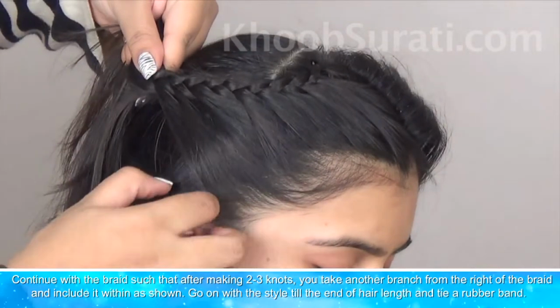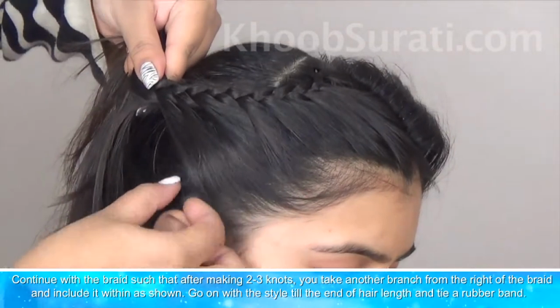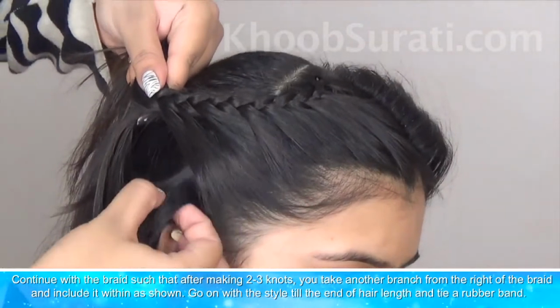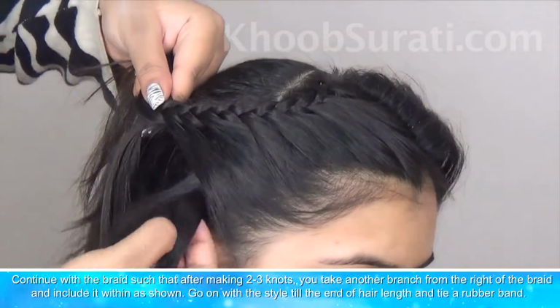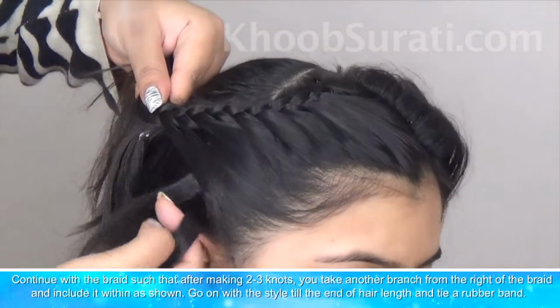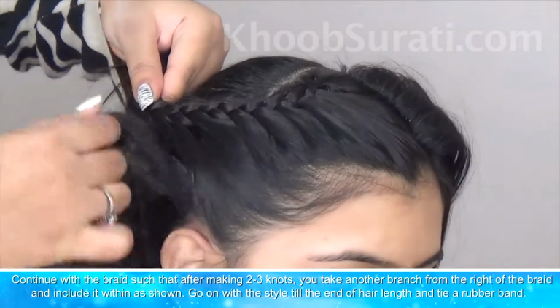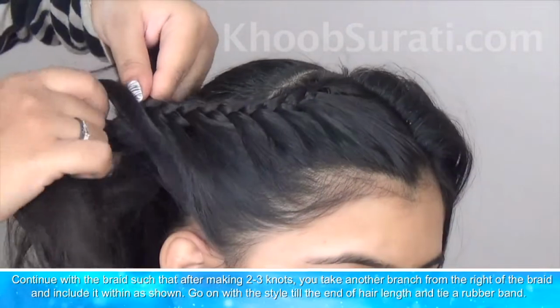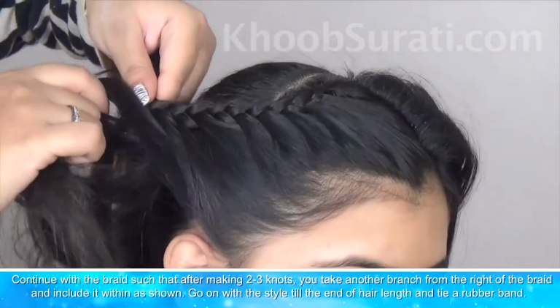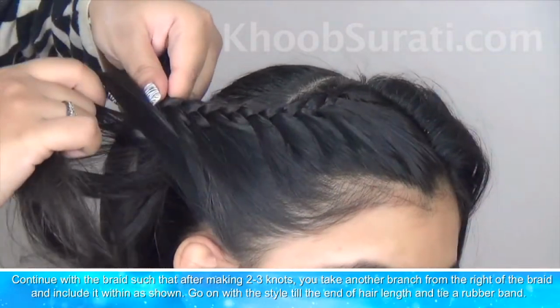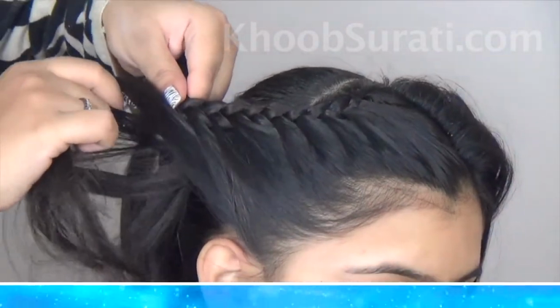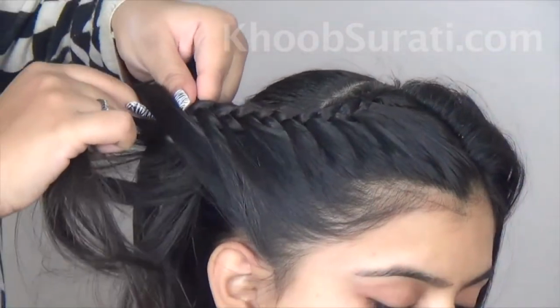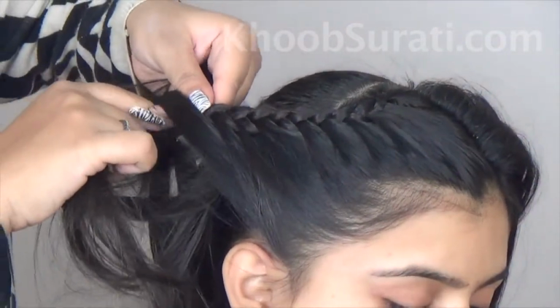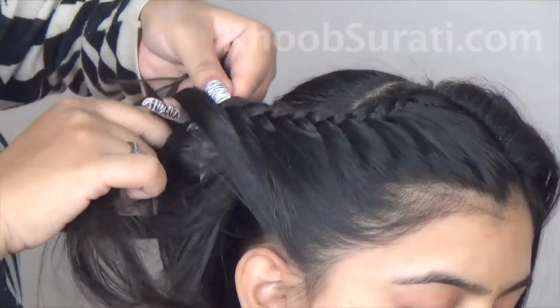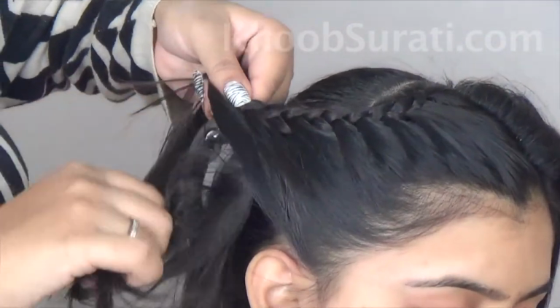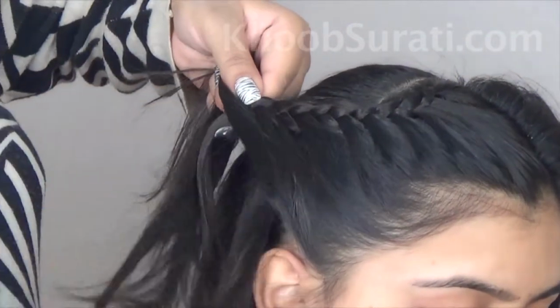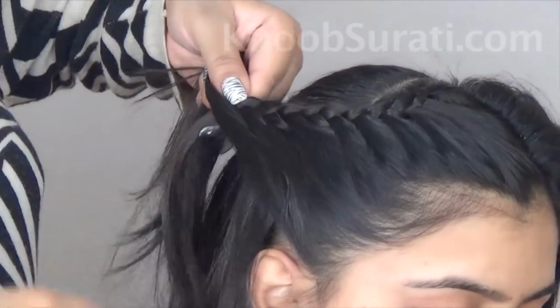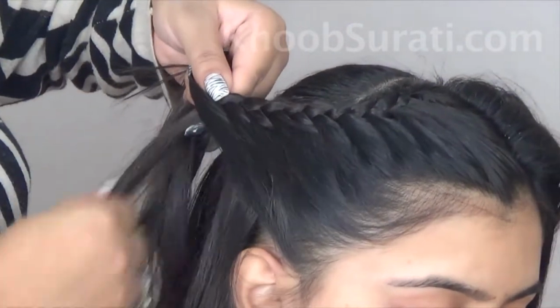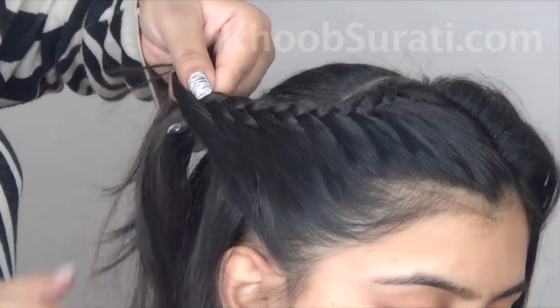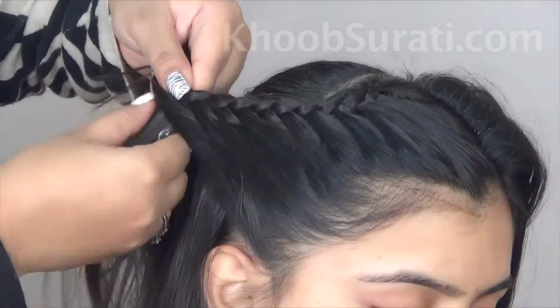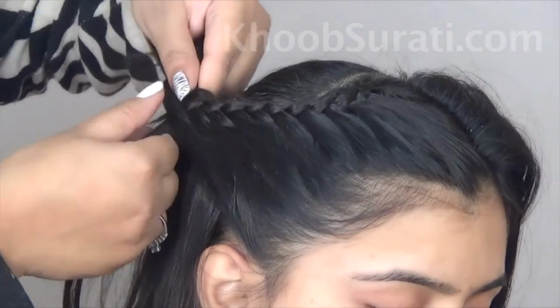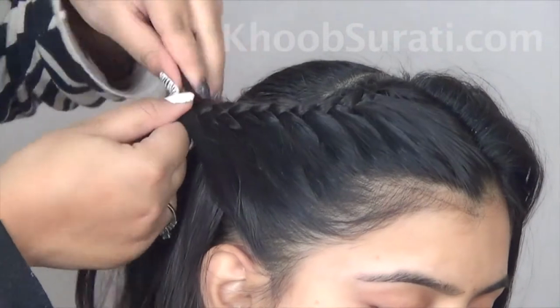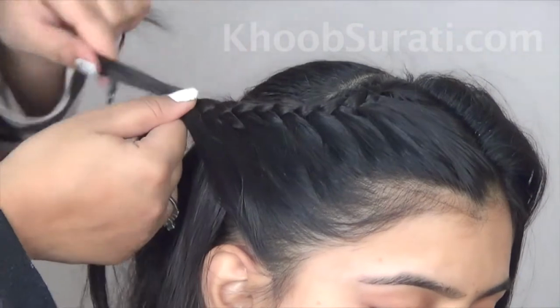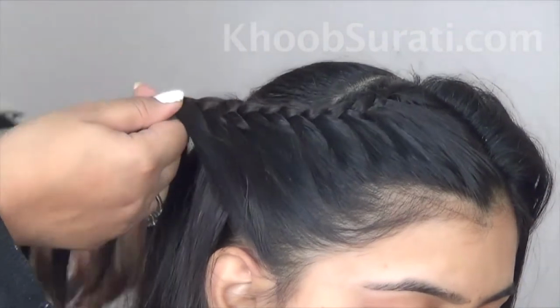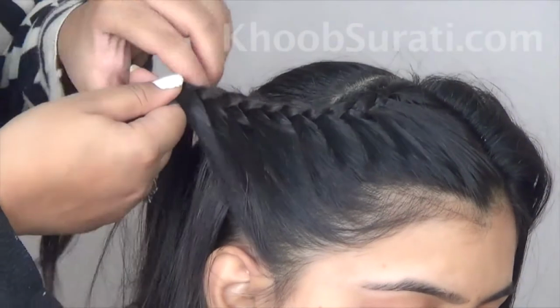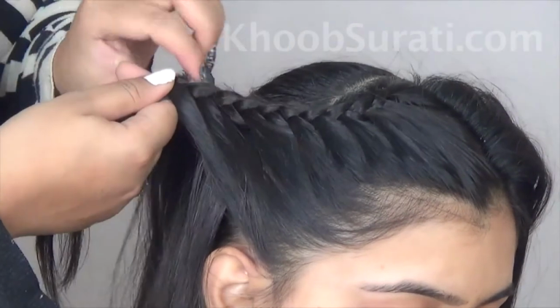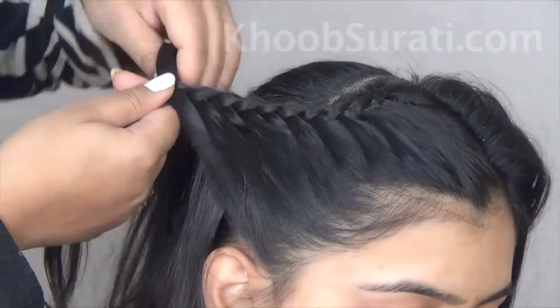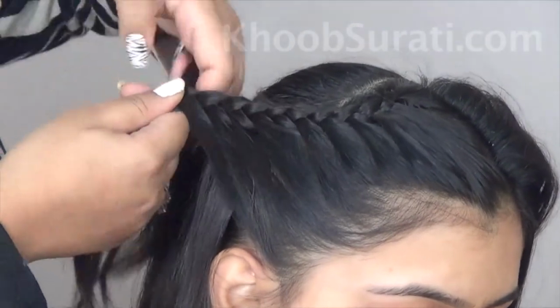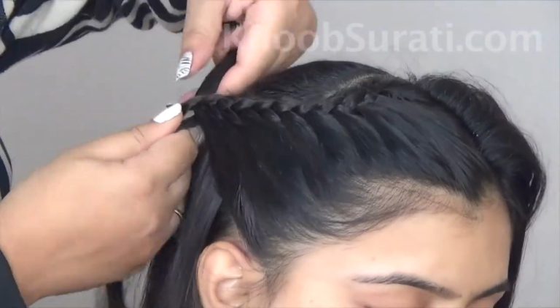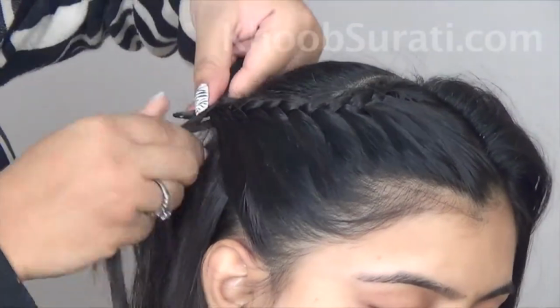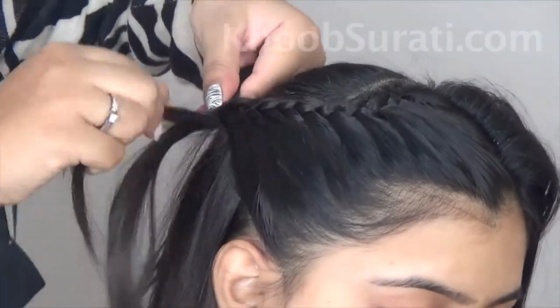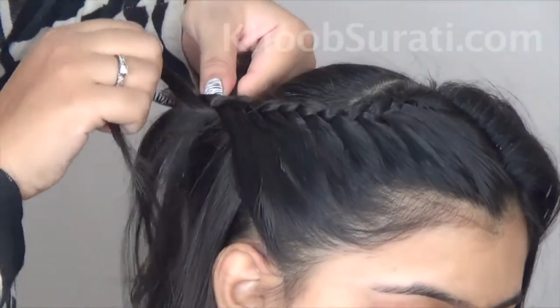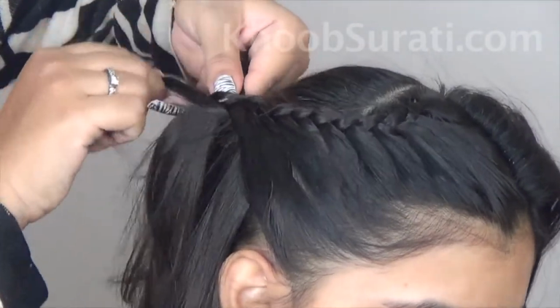After making two or three knots, take another section from the right of the braid and include it within the braid. You can see in the video how I'm doing this. Continue with this style until you reach the end of the hair length.